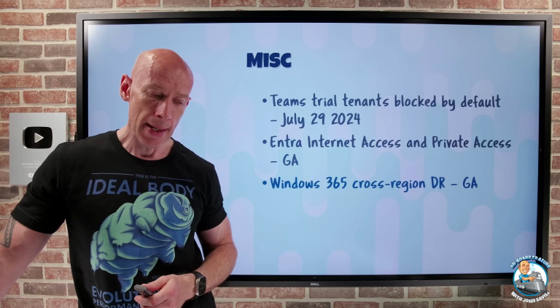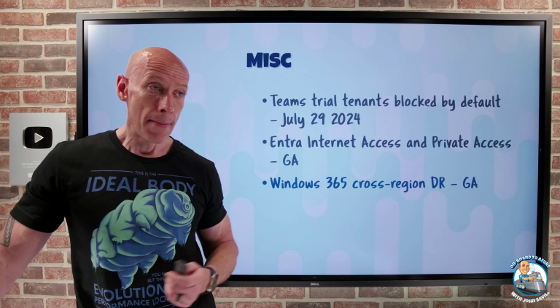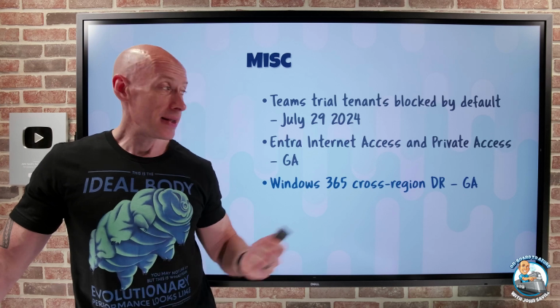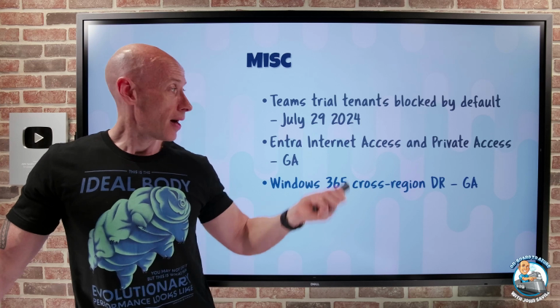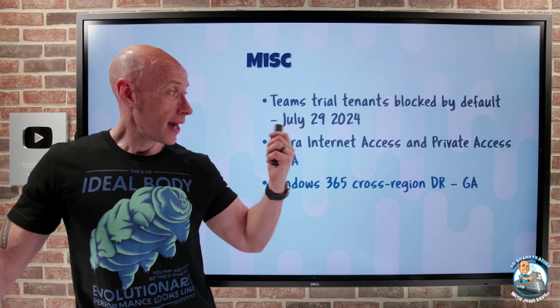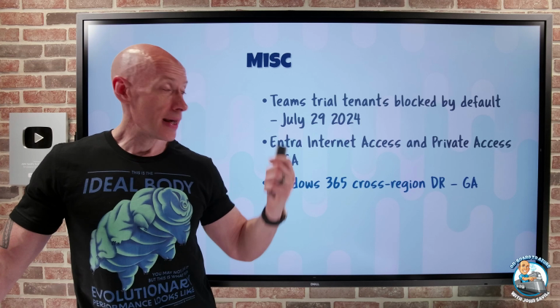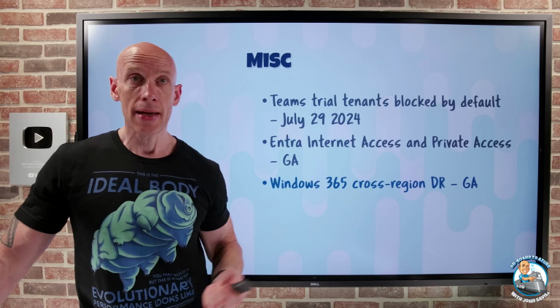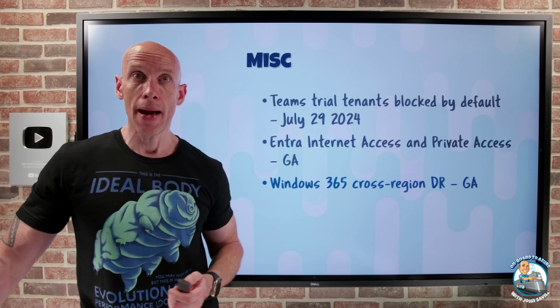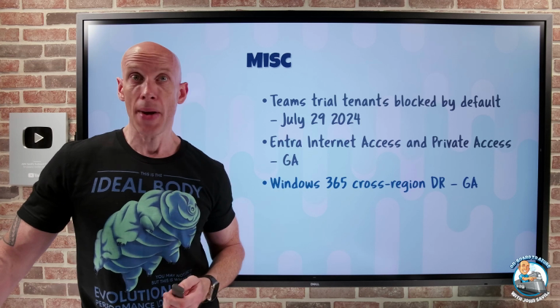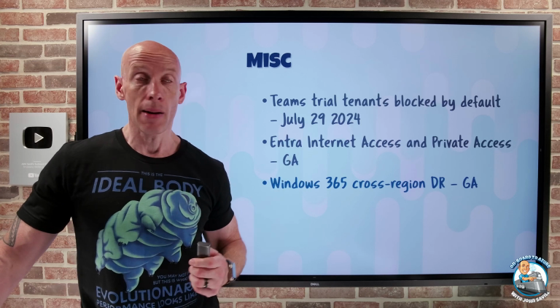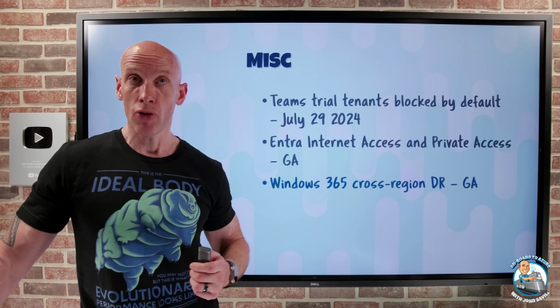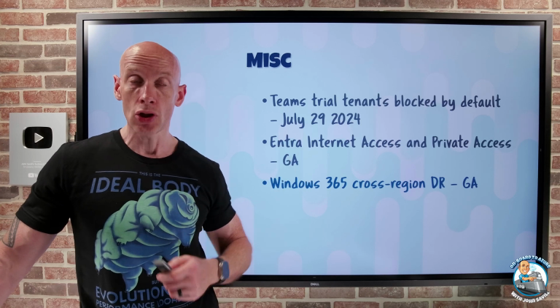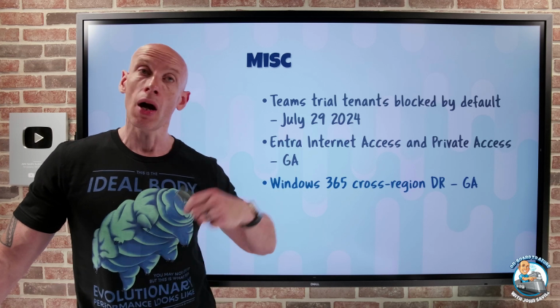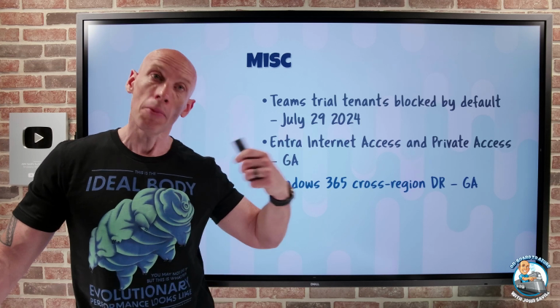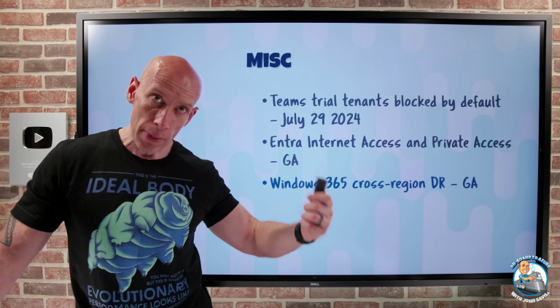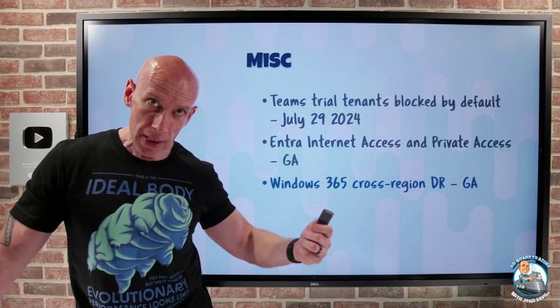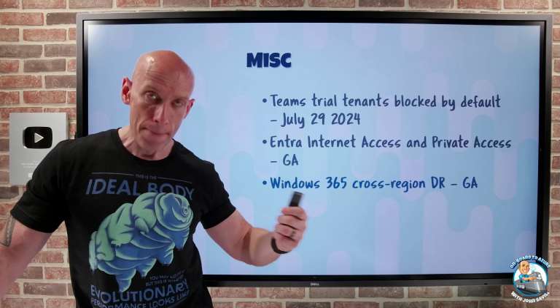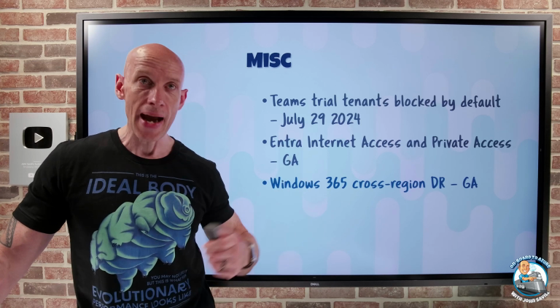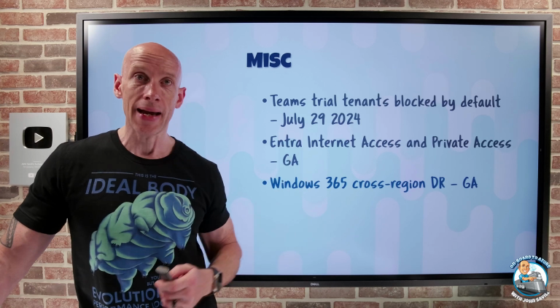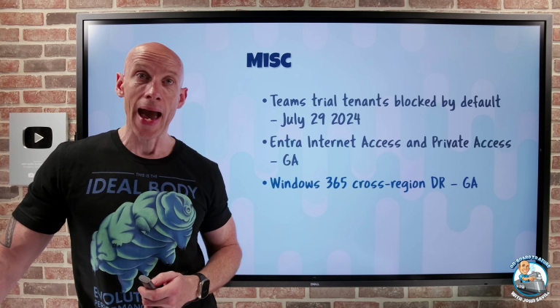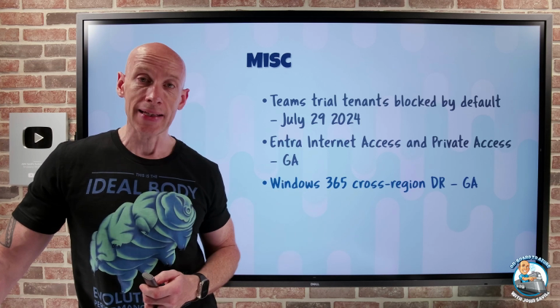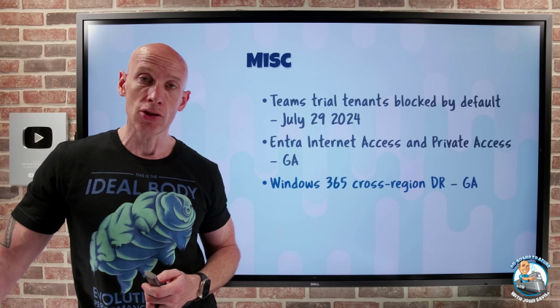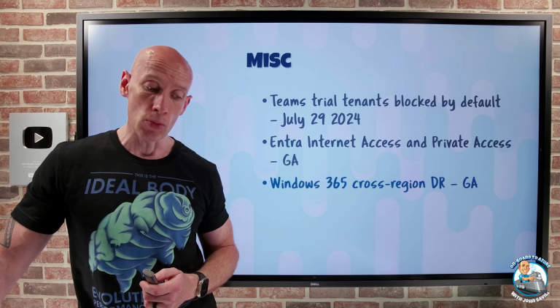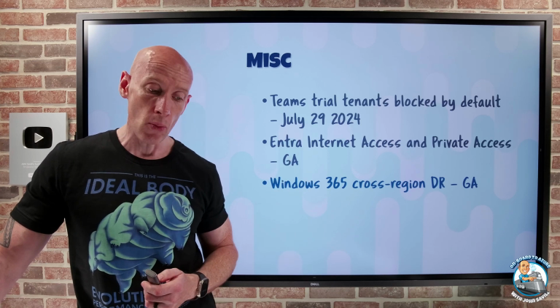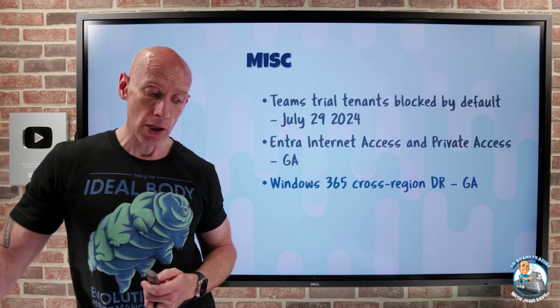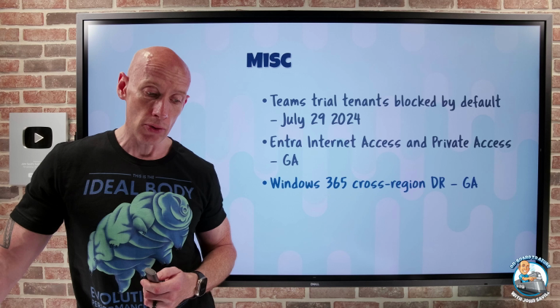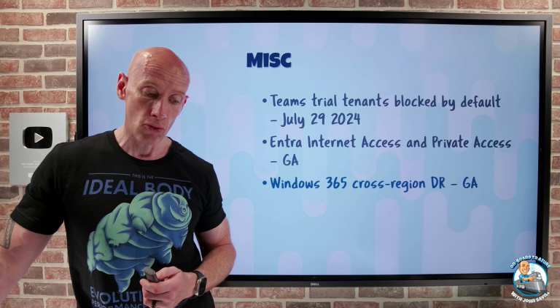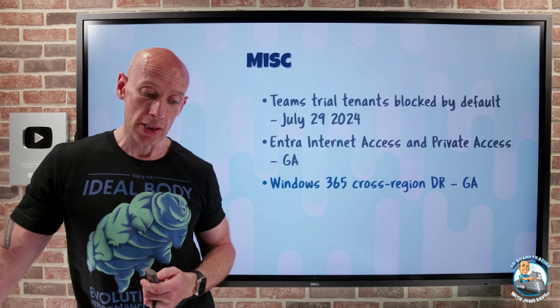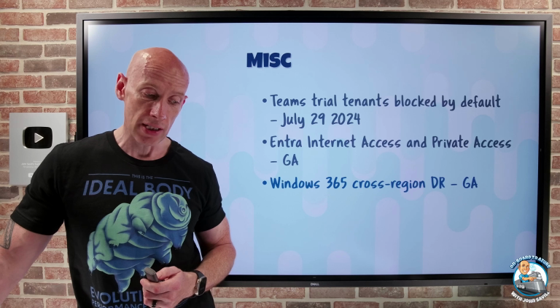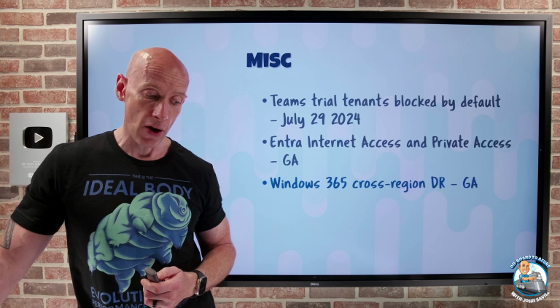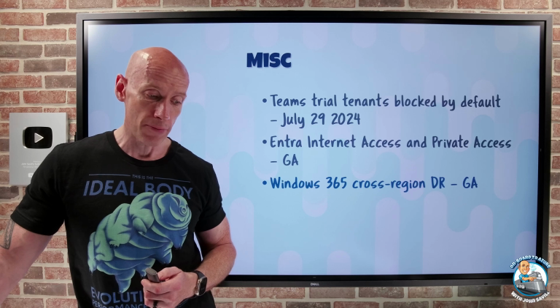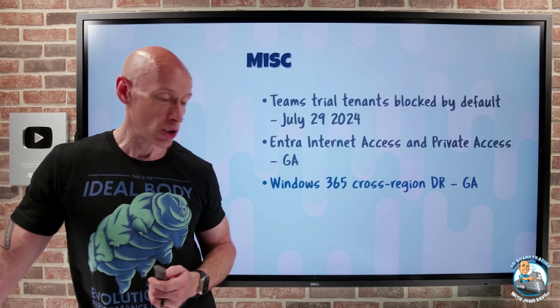But in that backup region, you'd be able to get back access to your Windows 365 machine.